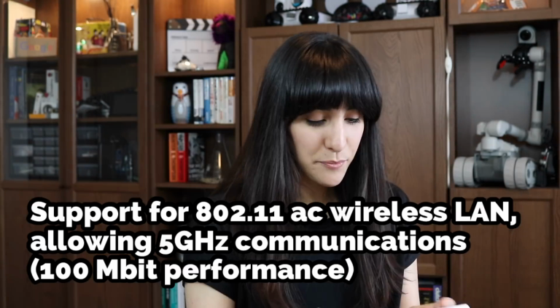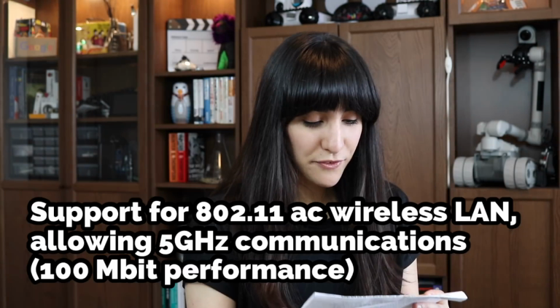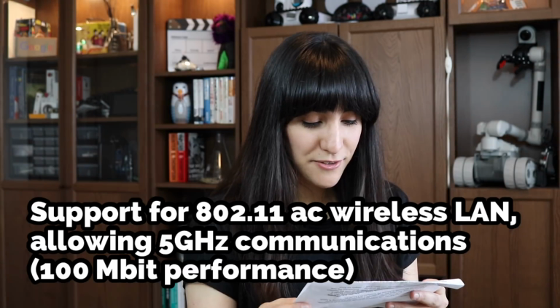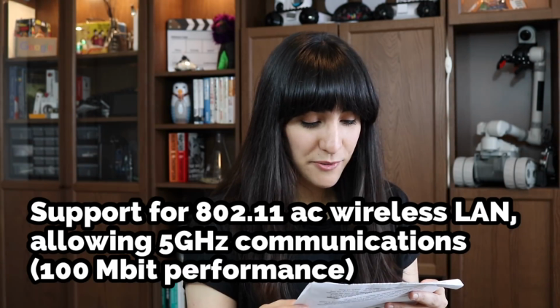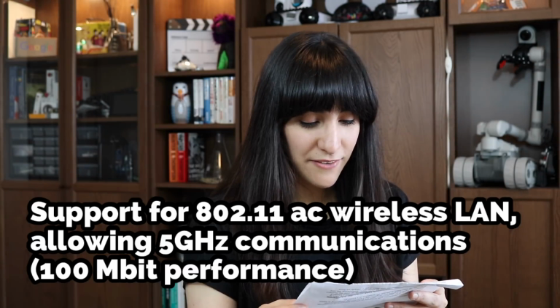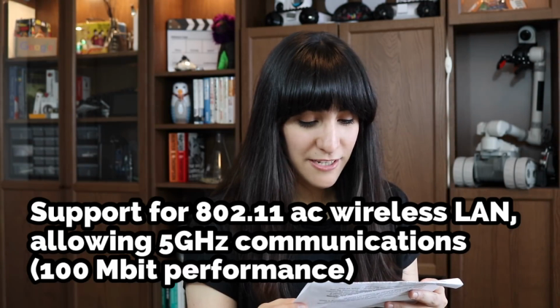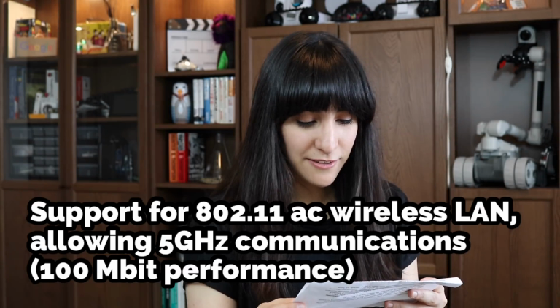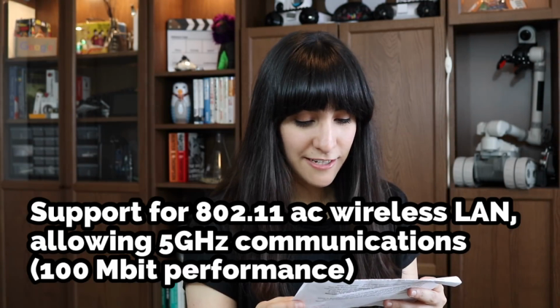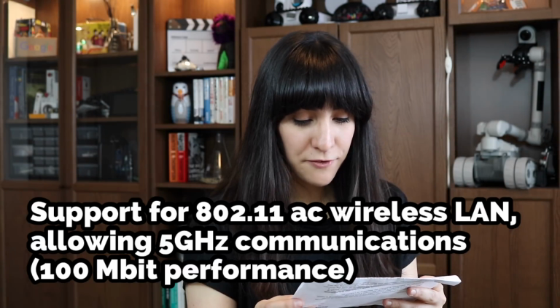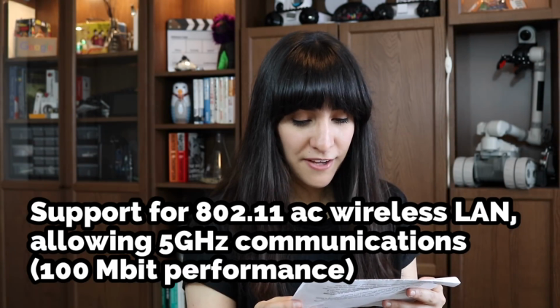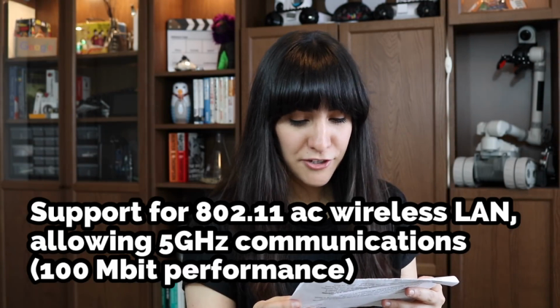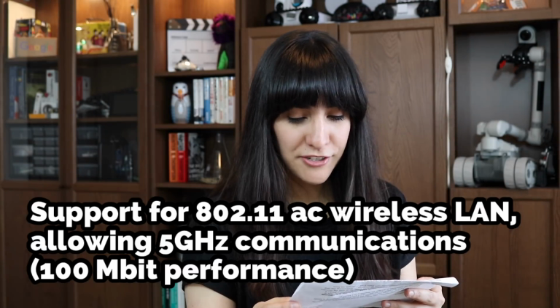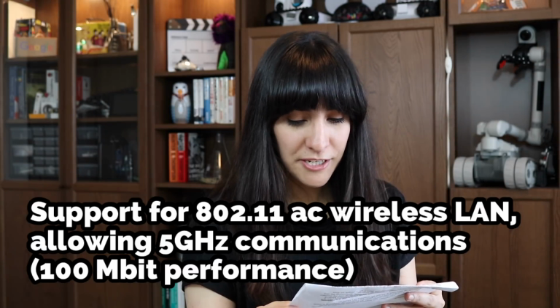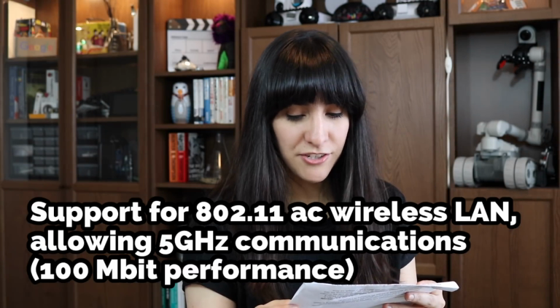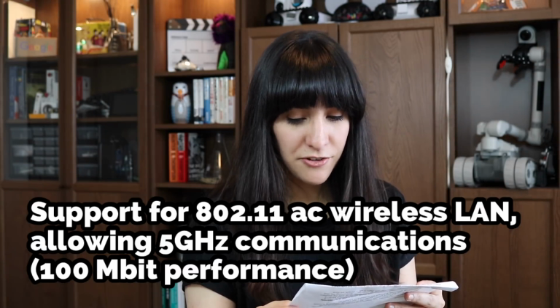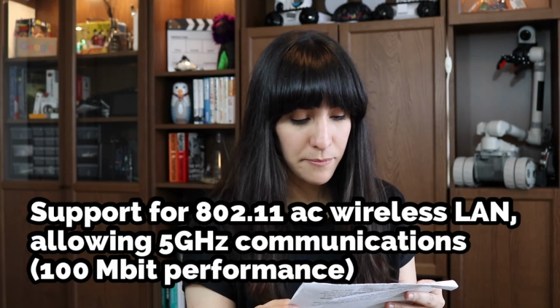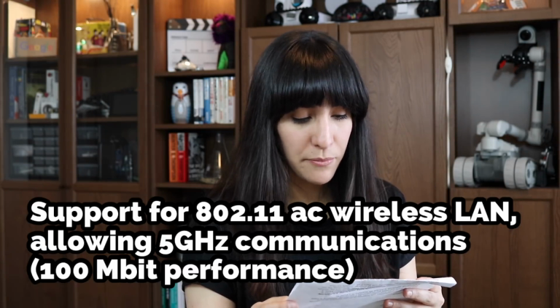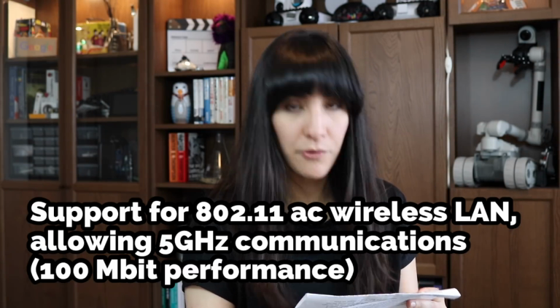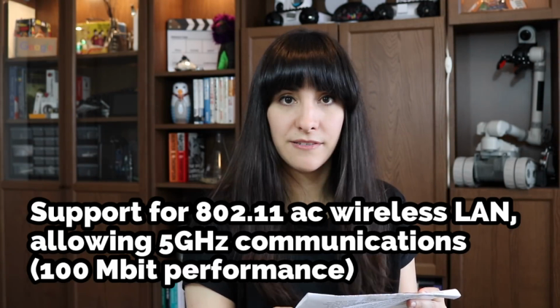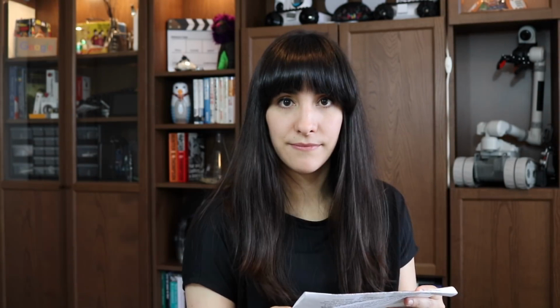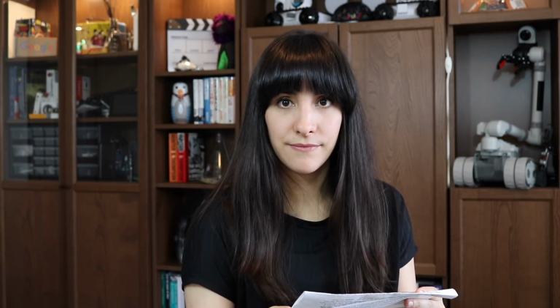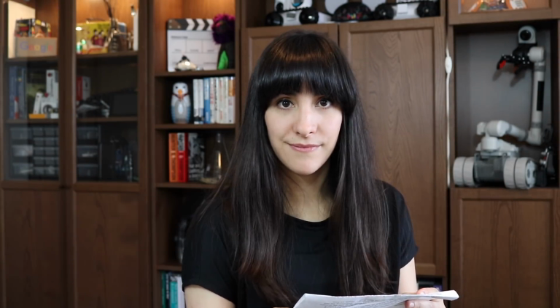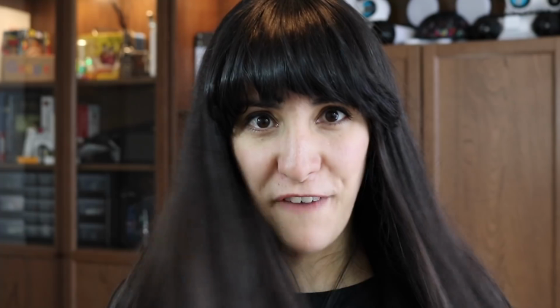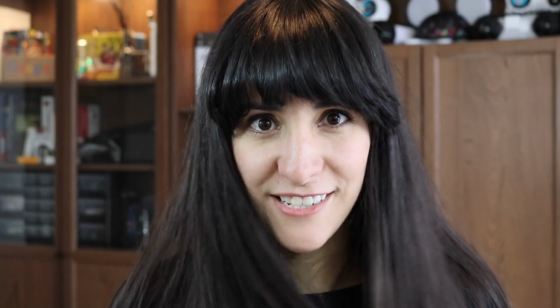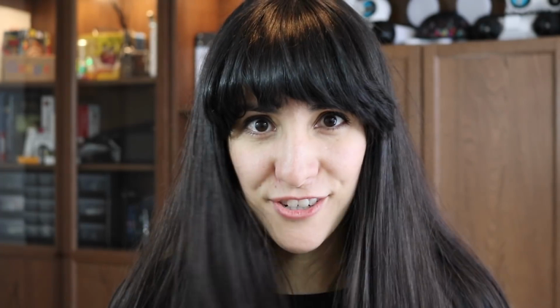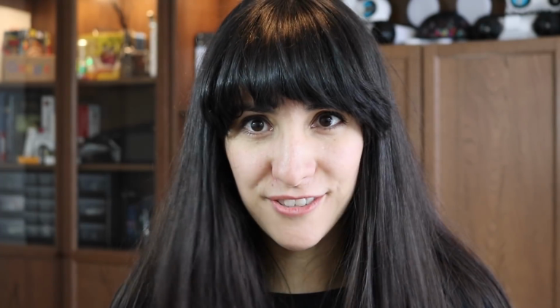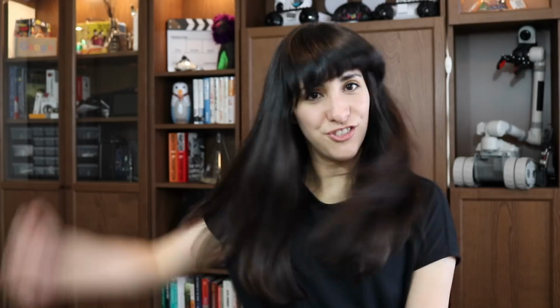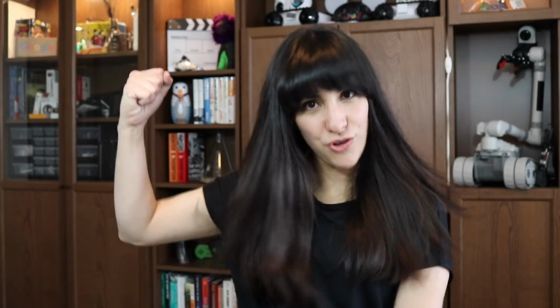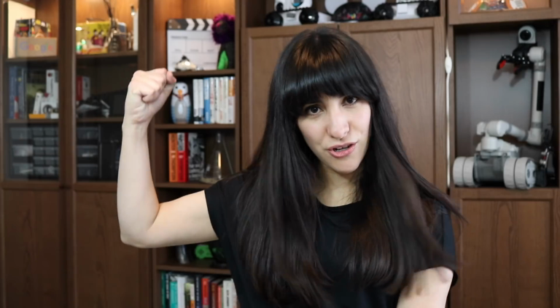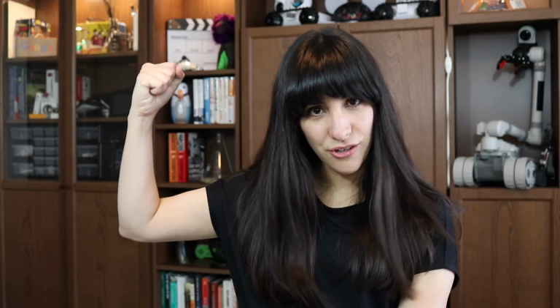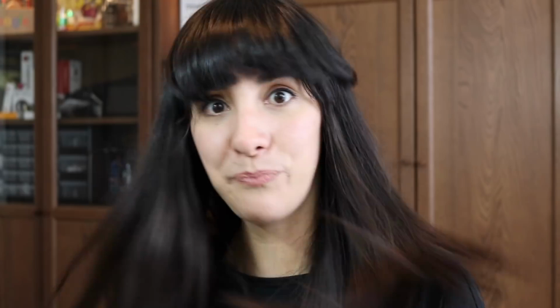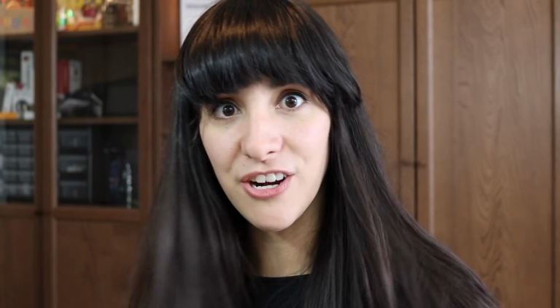Spec 5. Support for 802.11ac wireless LAN allowing 5 GHz communication and 100 megabit performance. Faster, stronger, better.